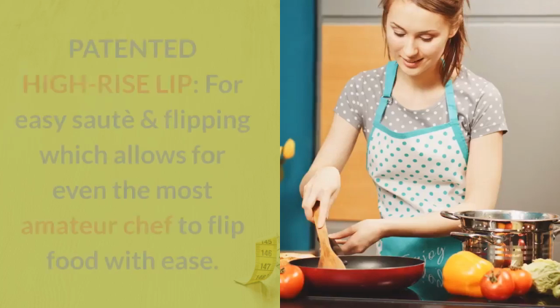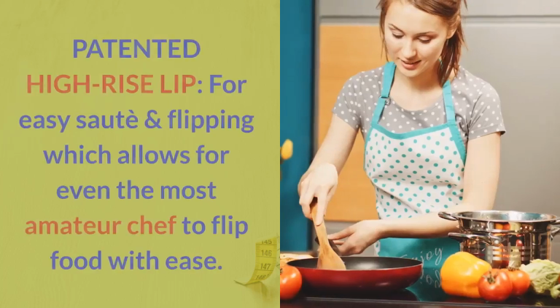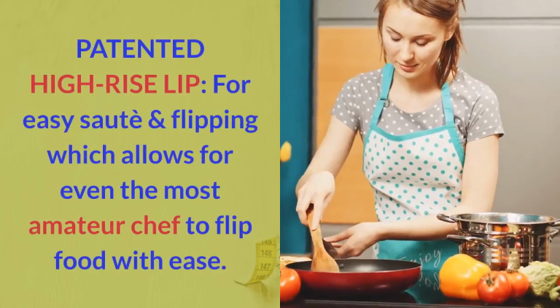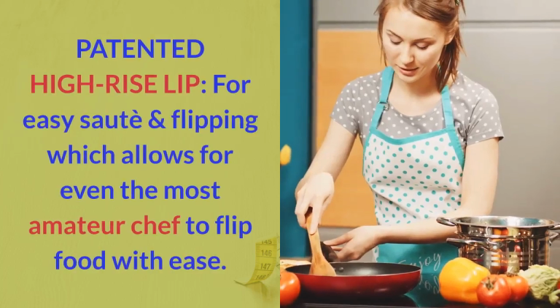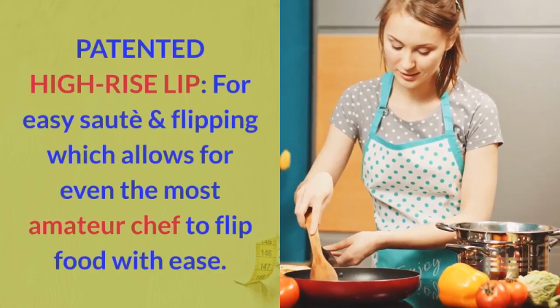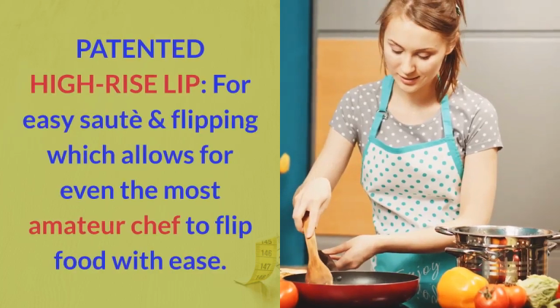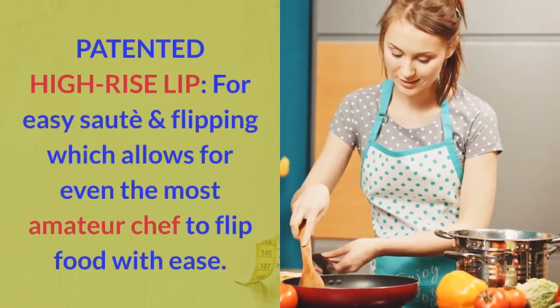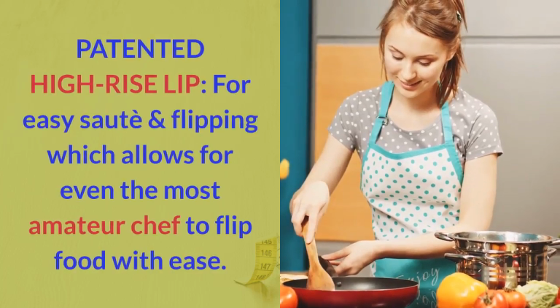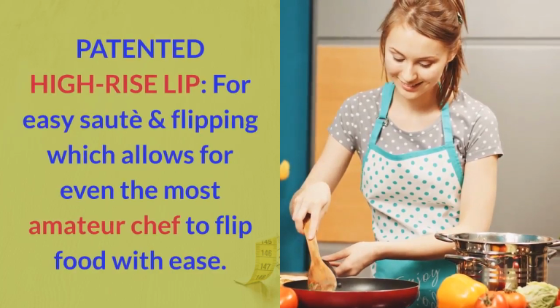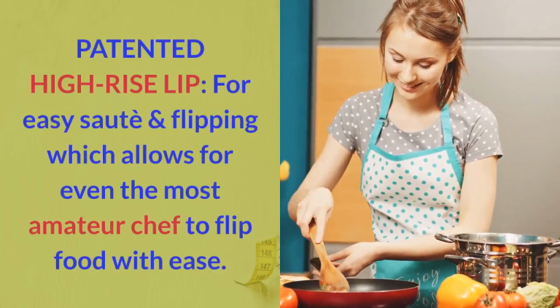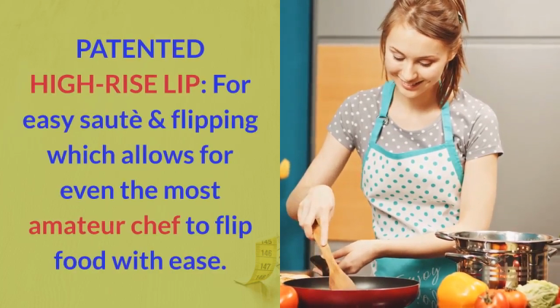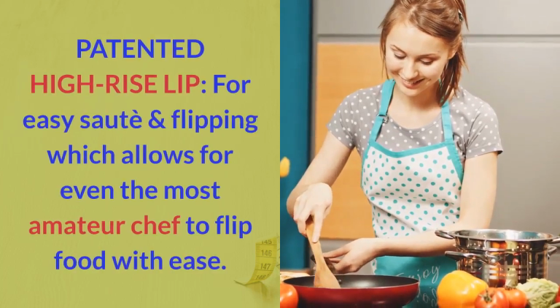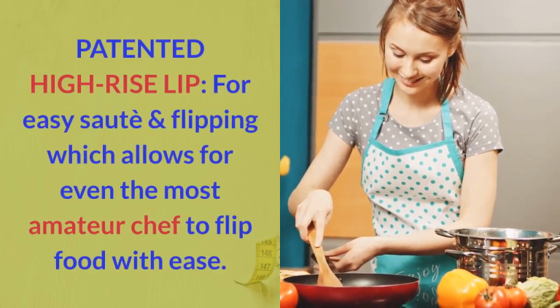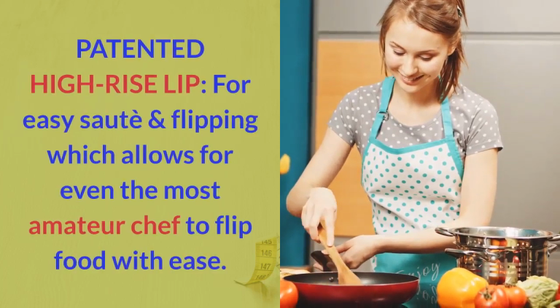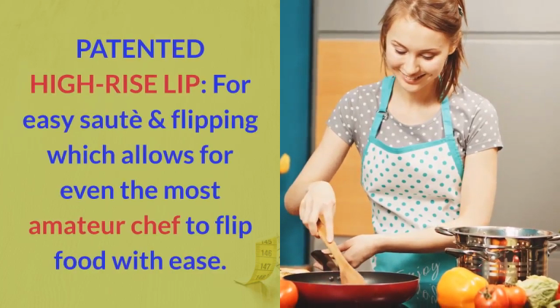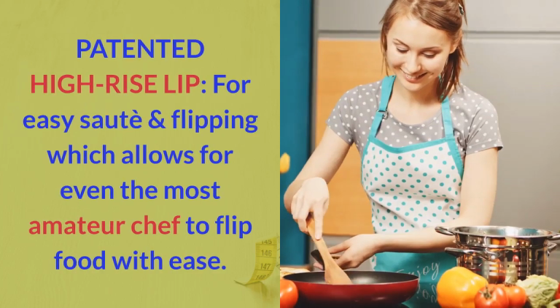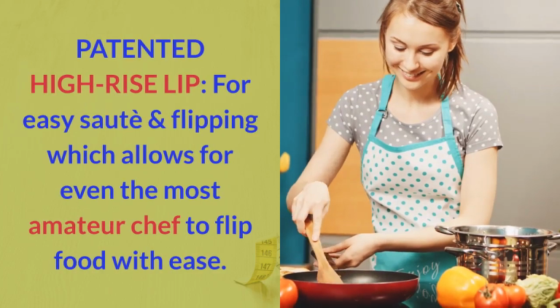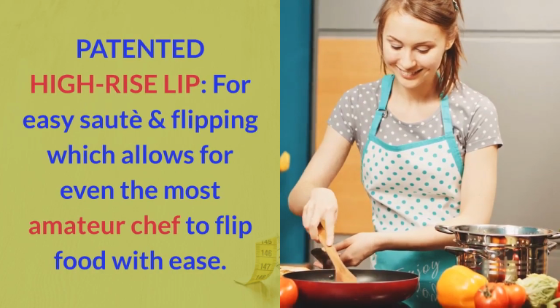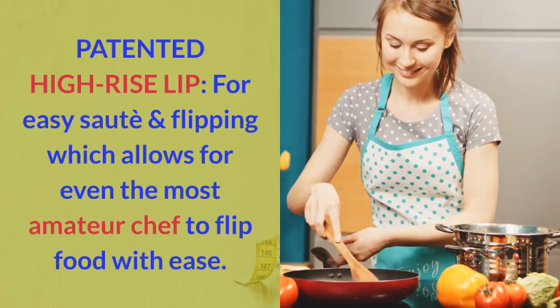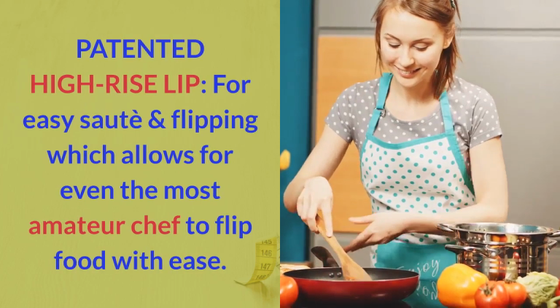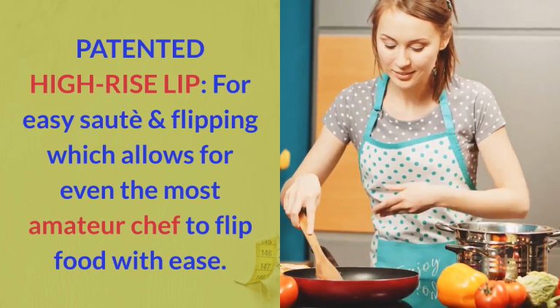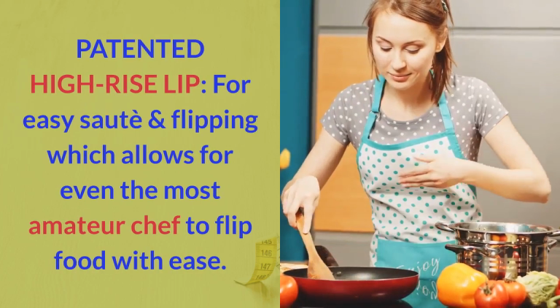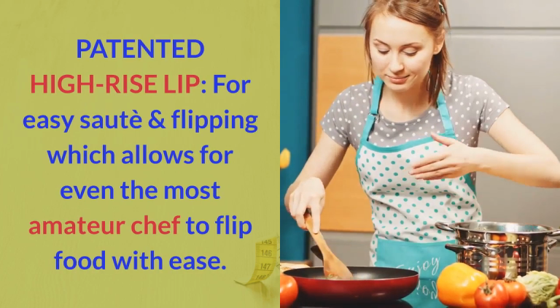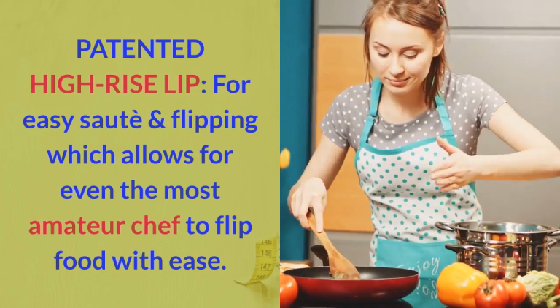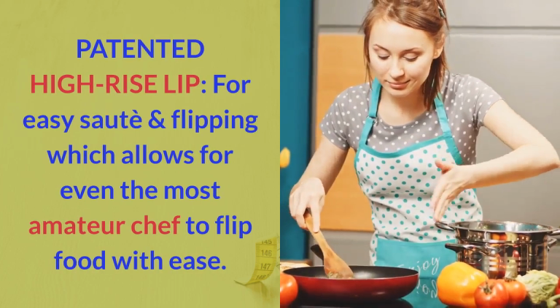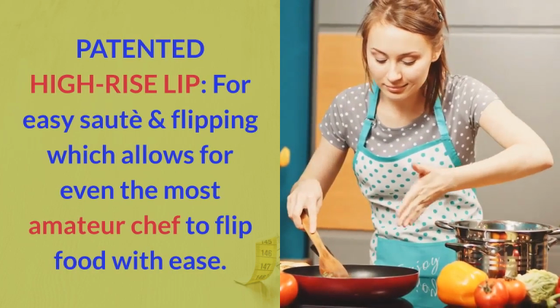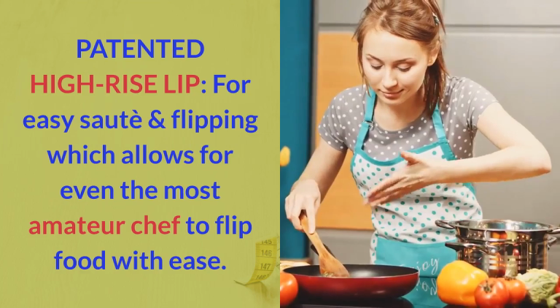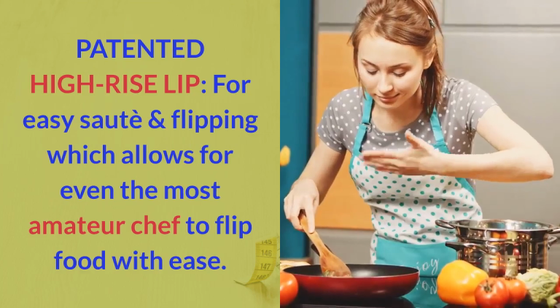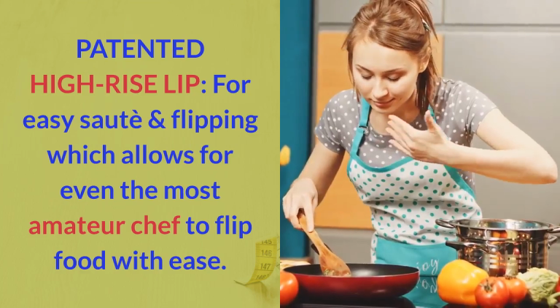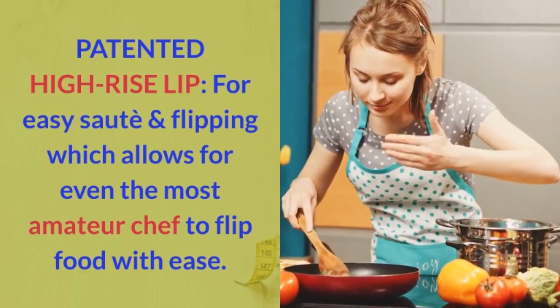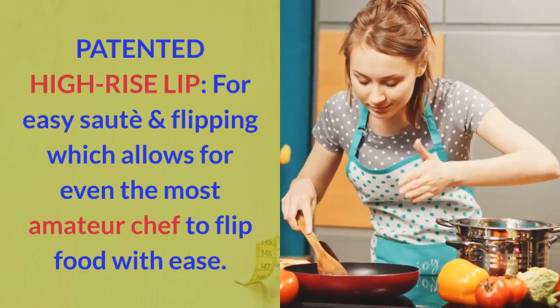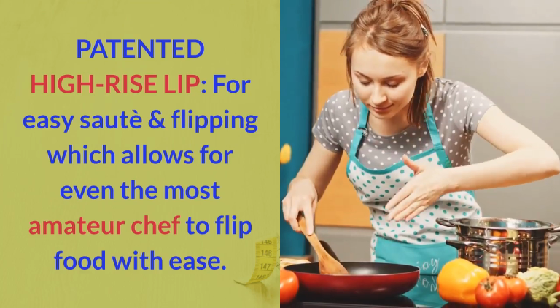Patented high-rise lip for easy sauté and flipping, which allows even the most amateur chef to flip food with ease.